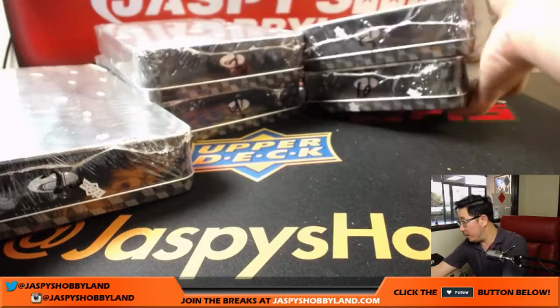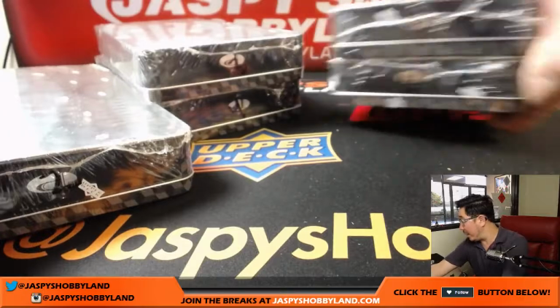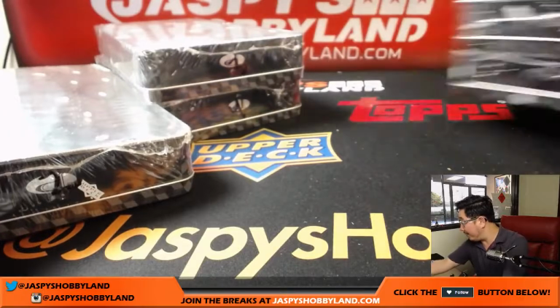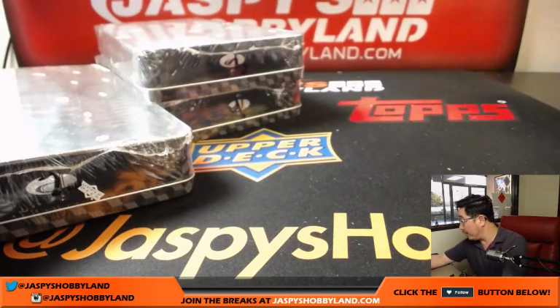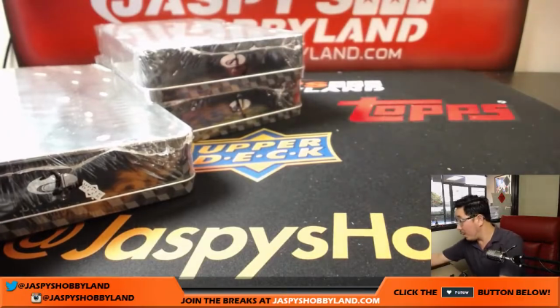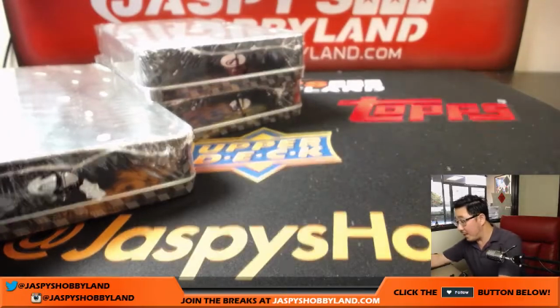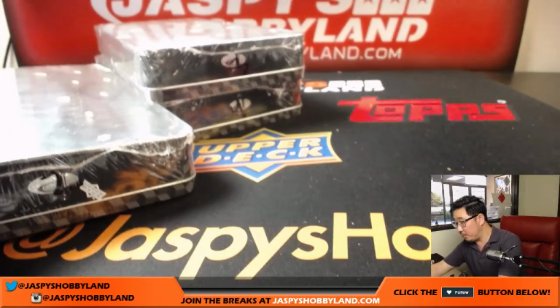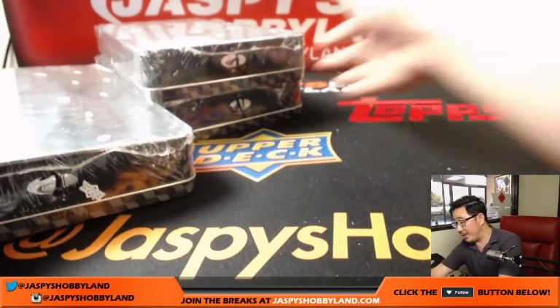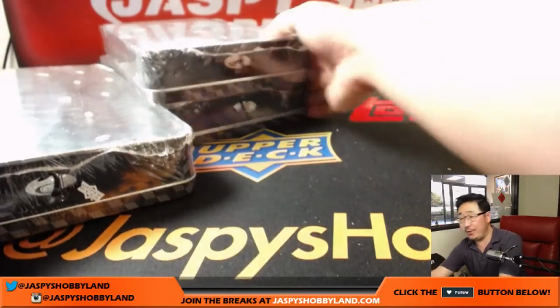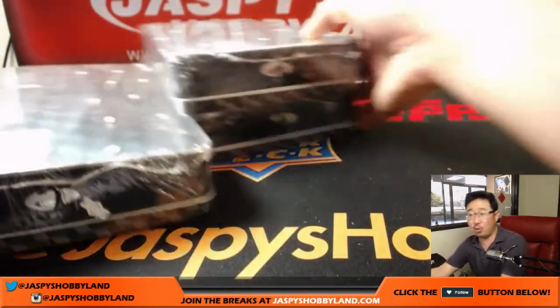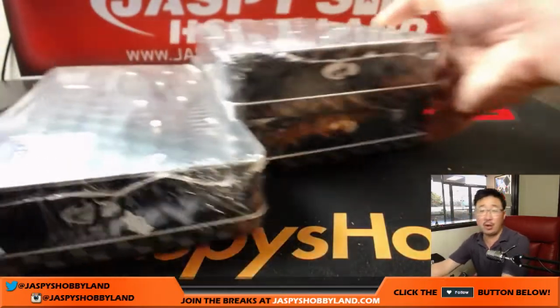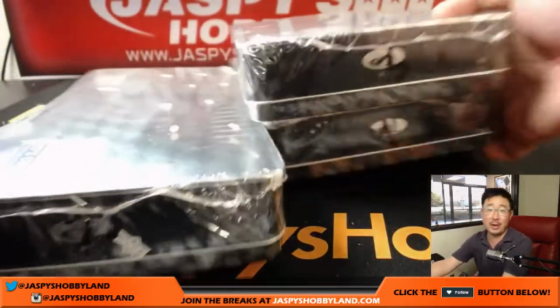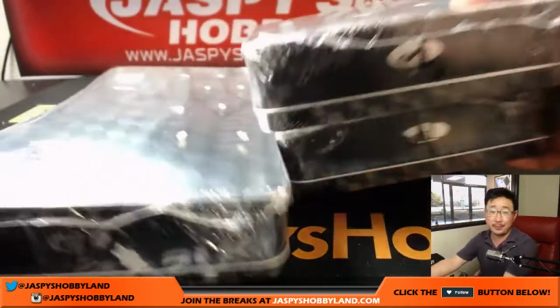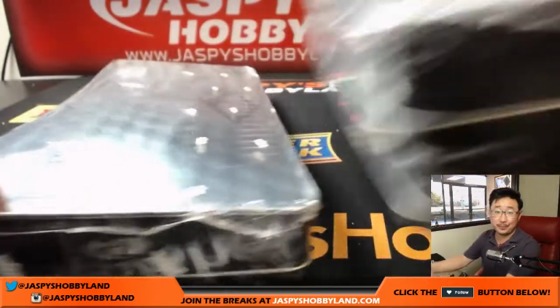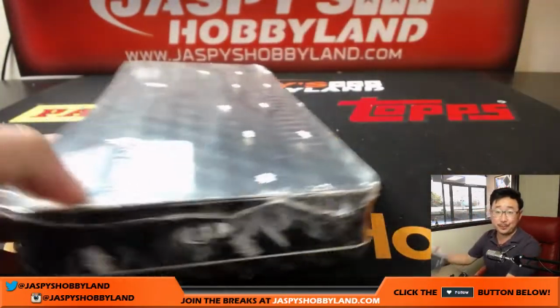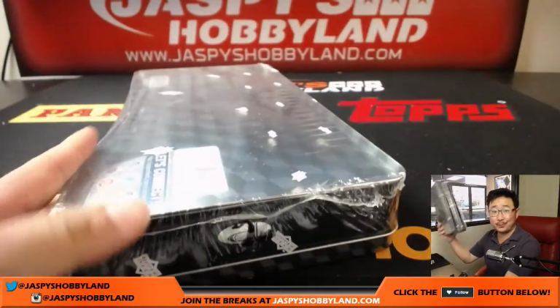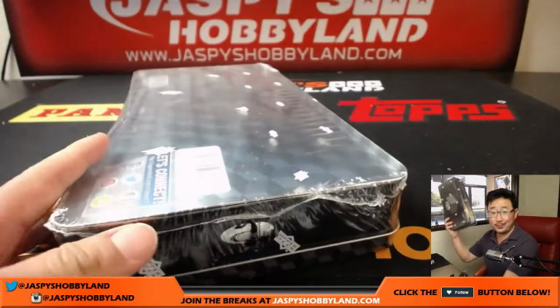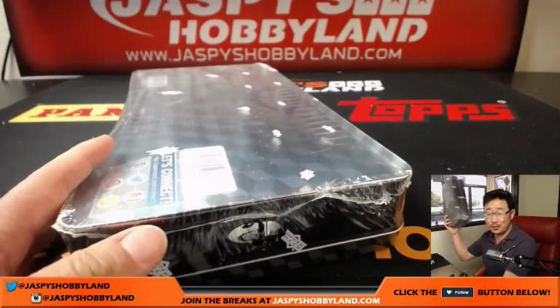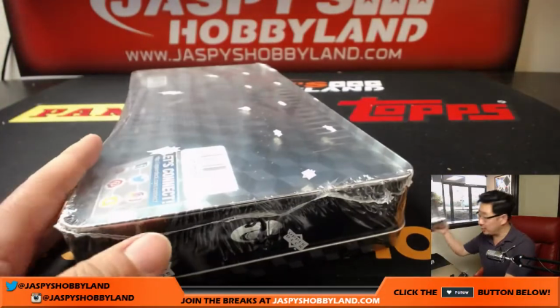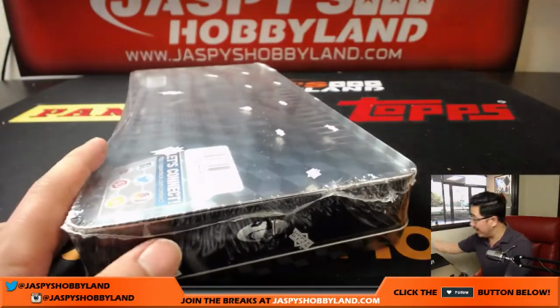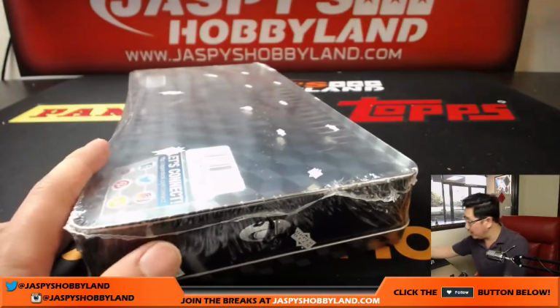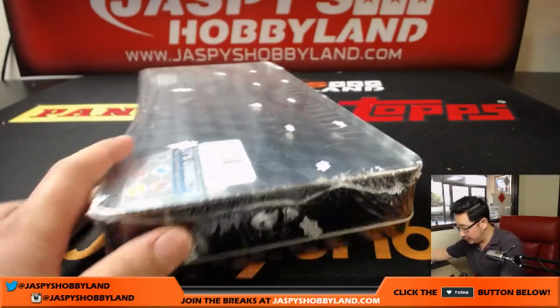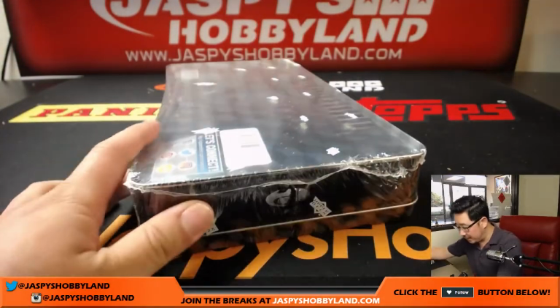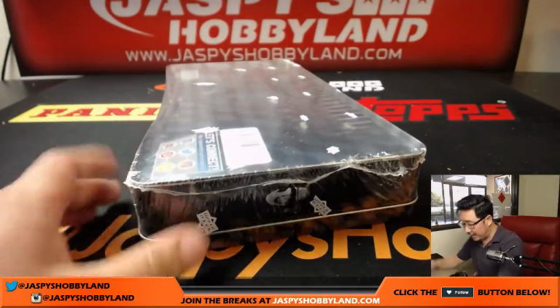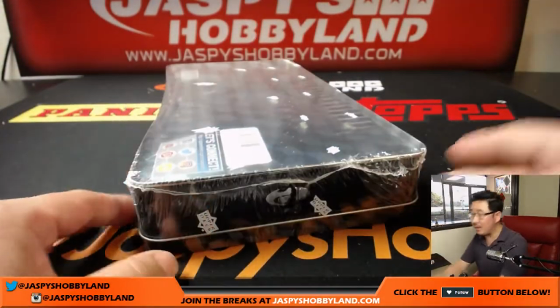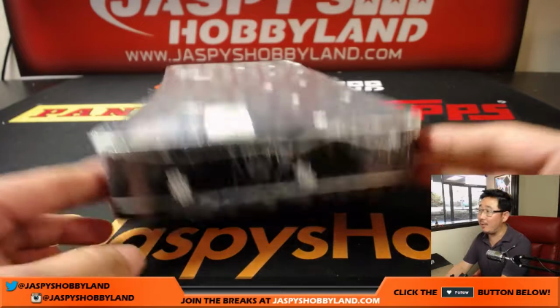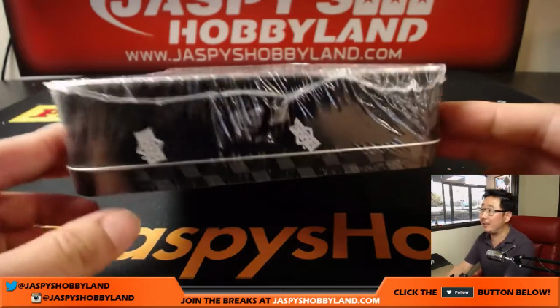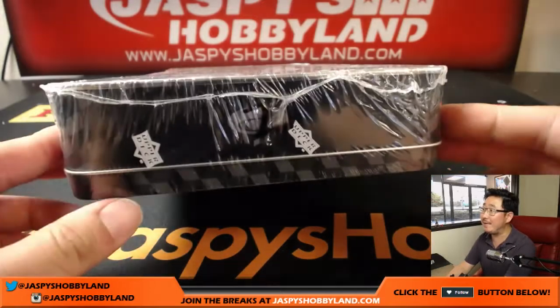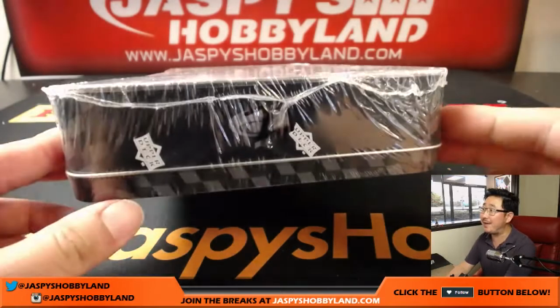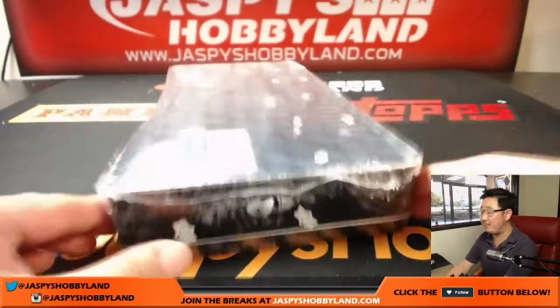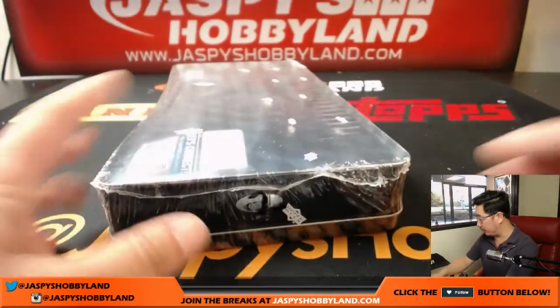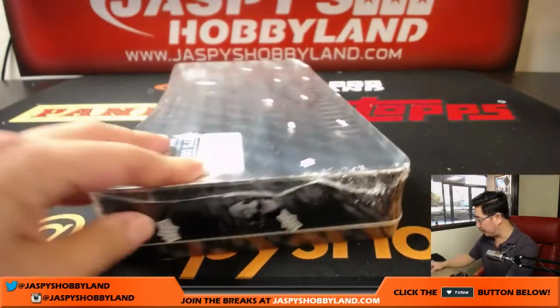I have another one-box break in the store already, so check it out. JaspiesHobbyland.com — I only need five people to play.